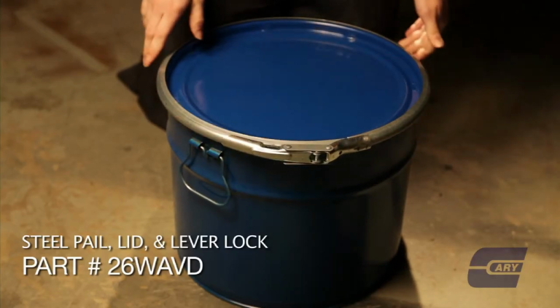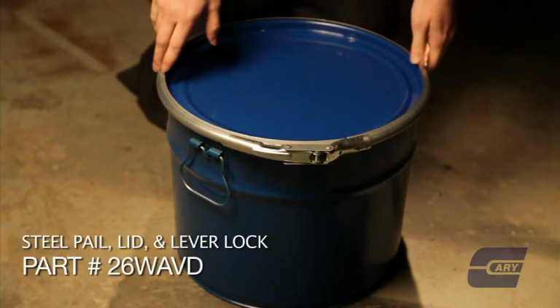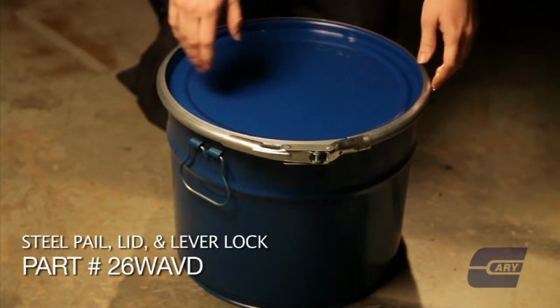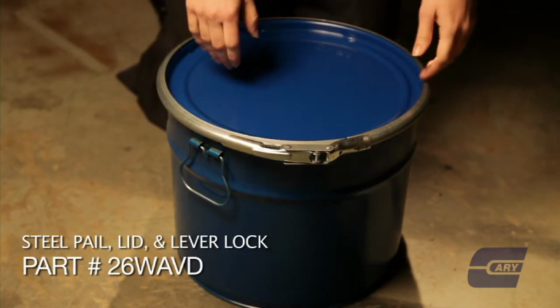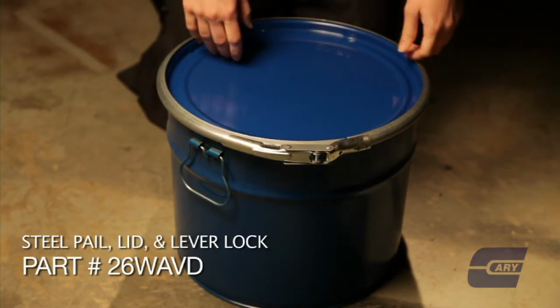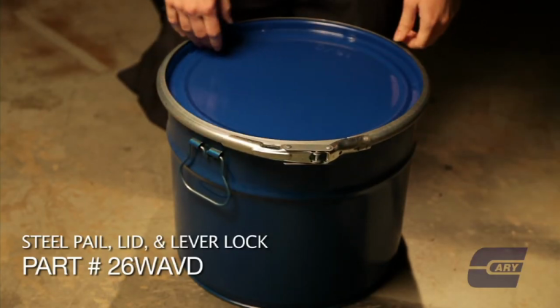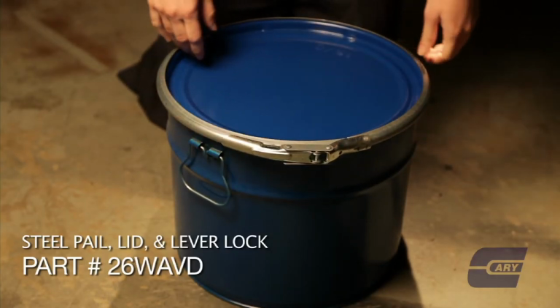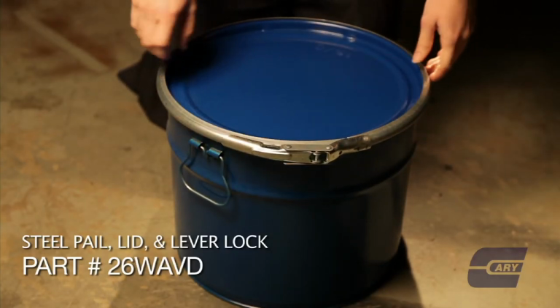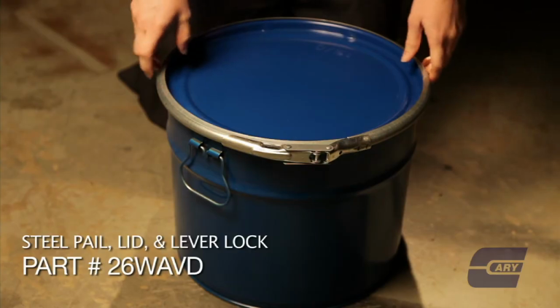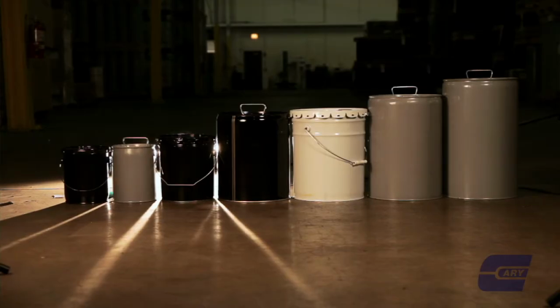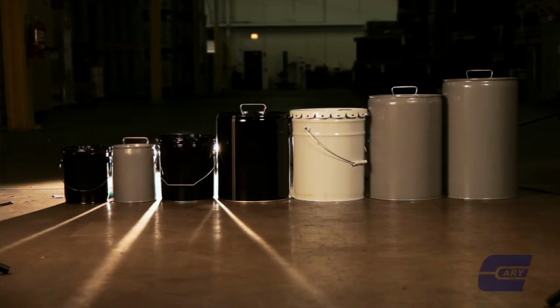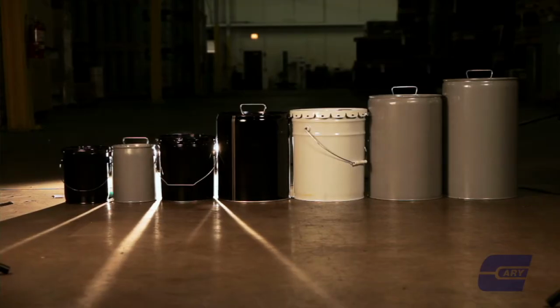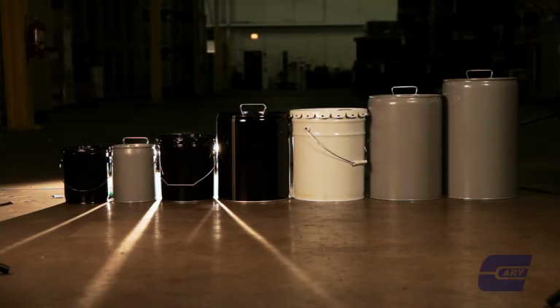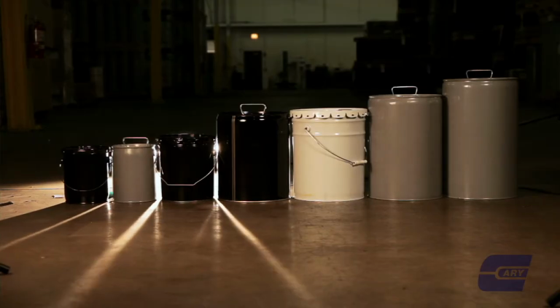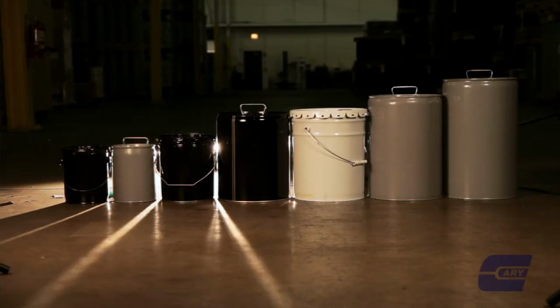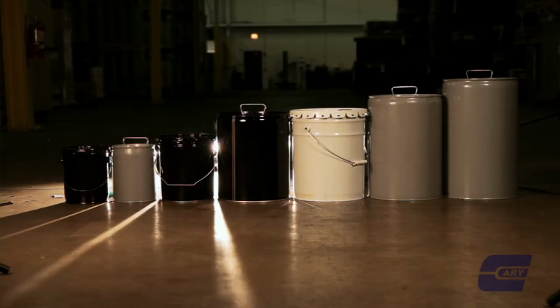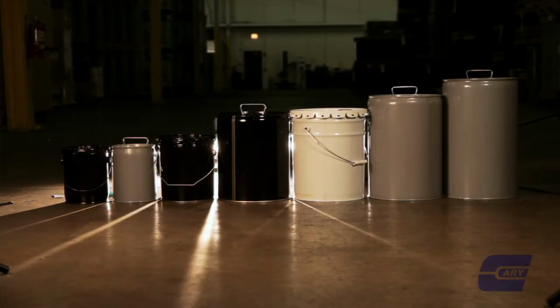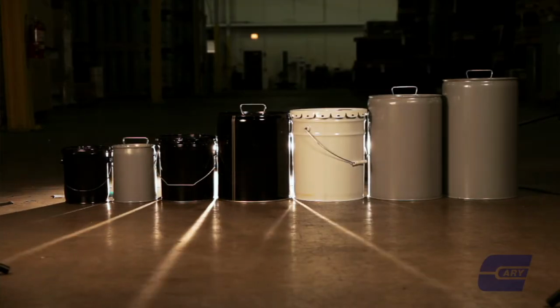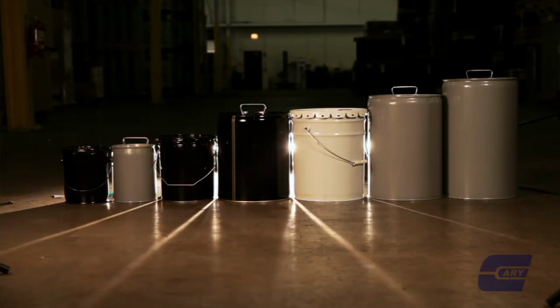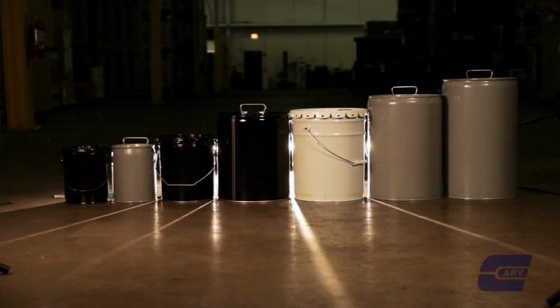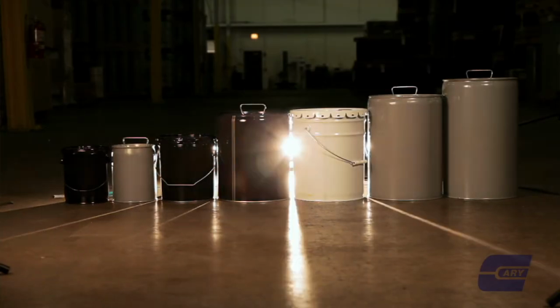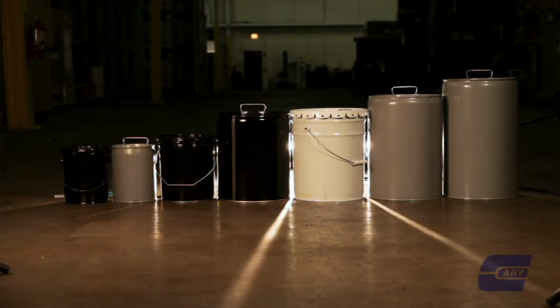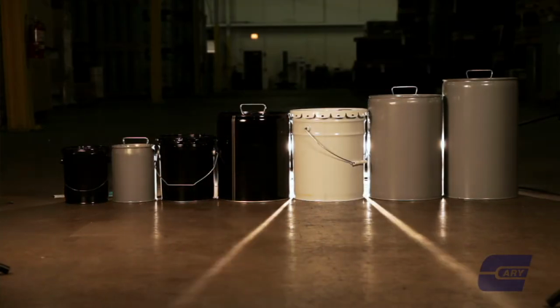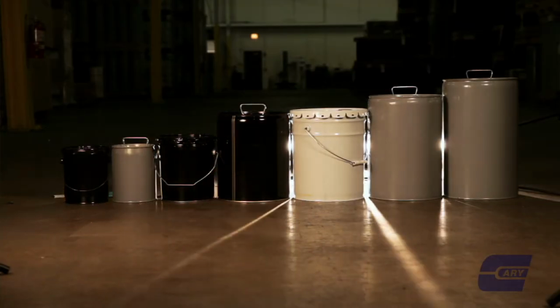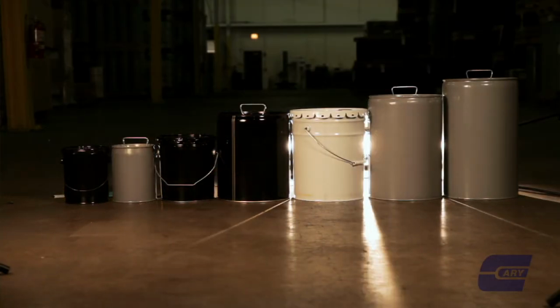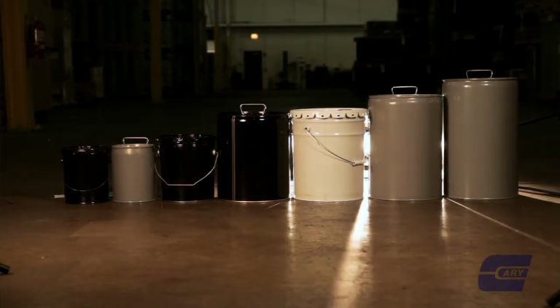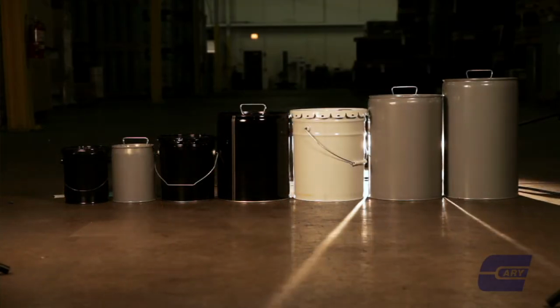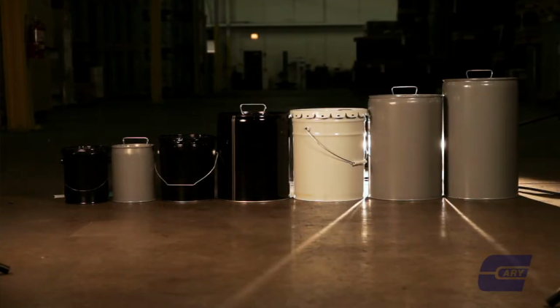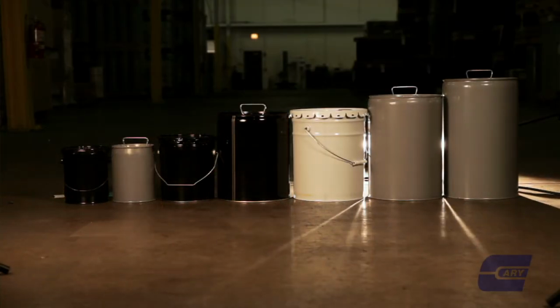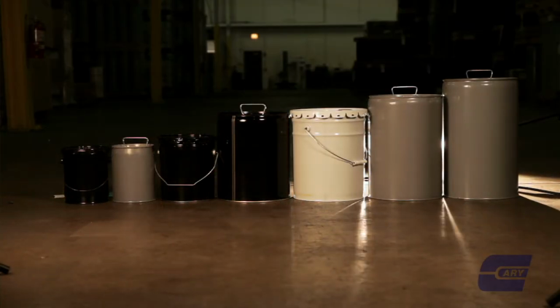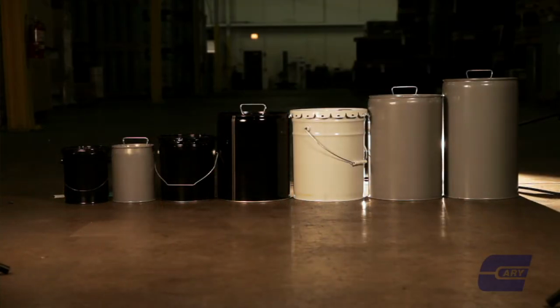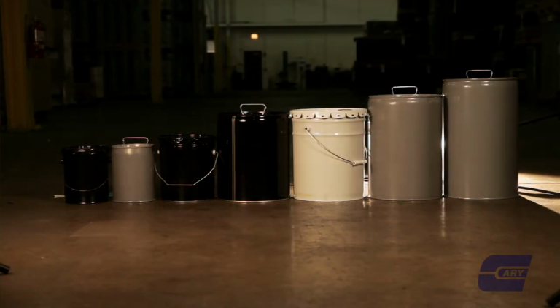We offer sizes from one gallon up to seven gallons in steel containers.